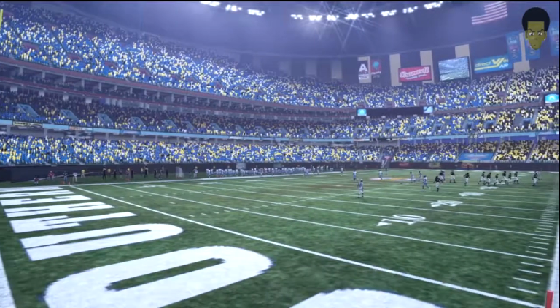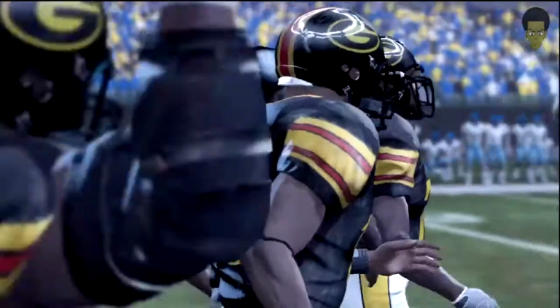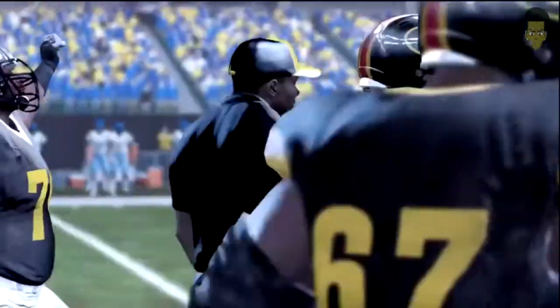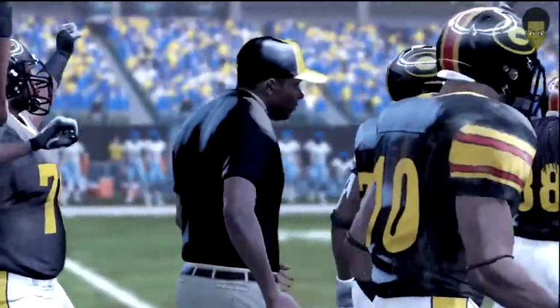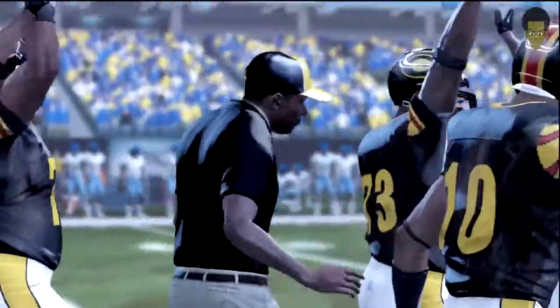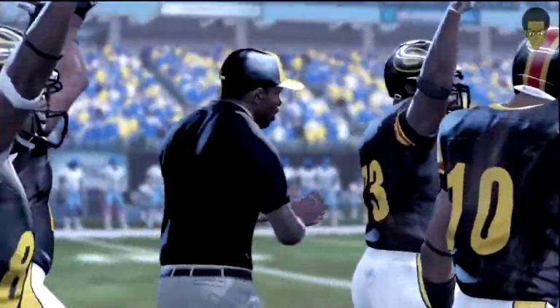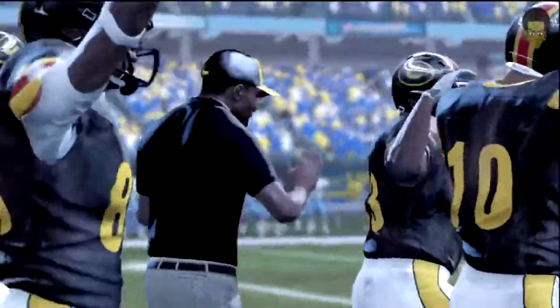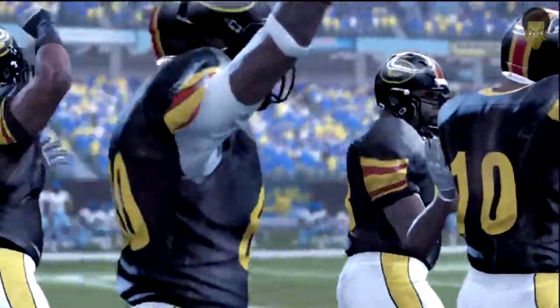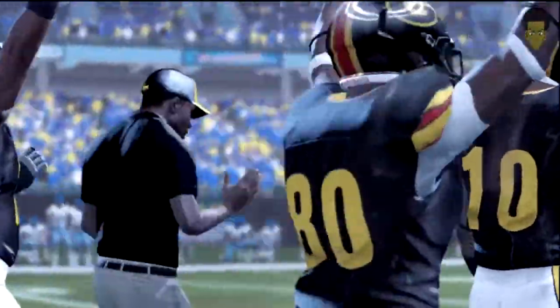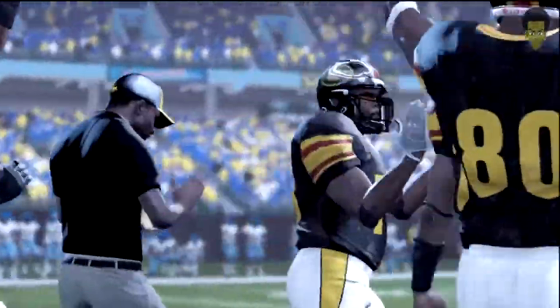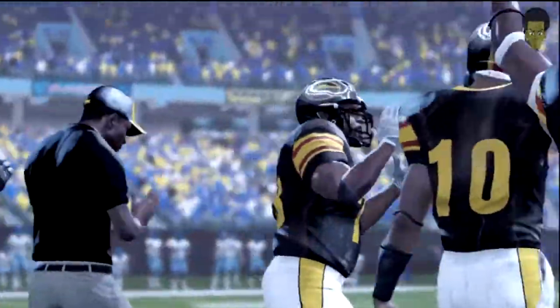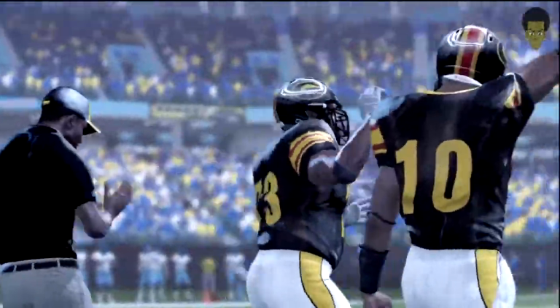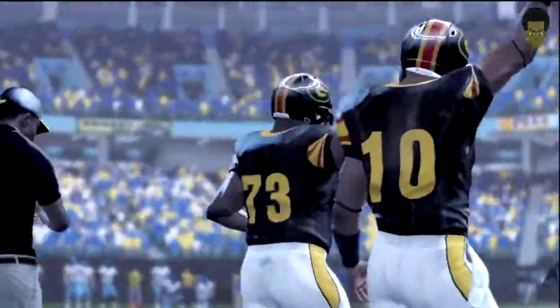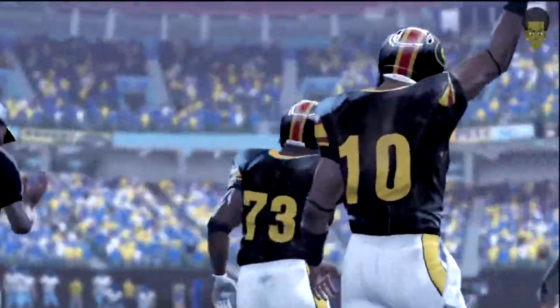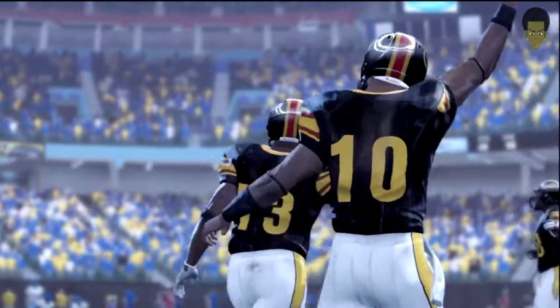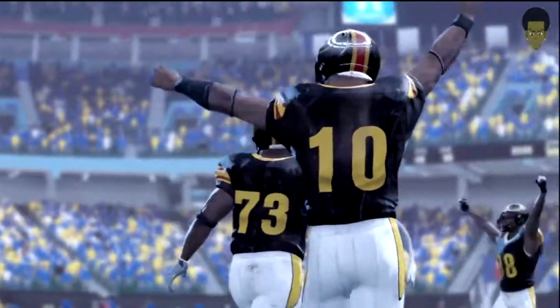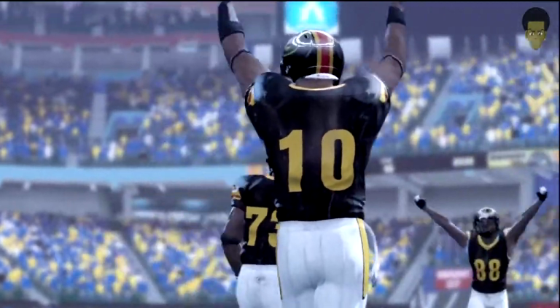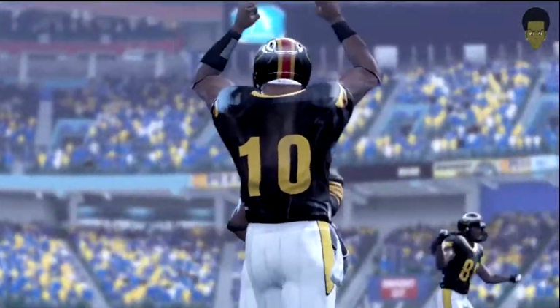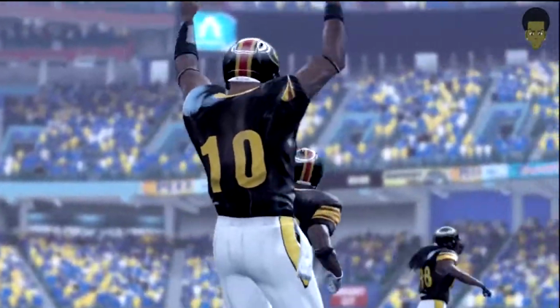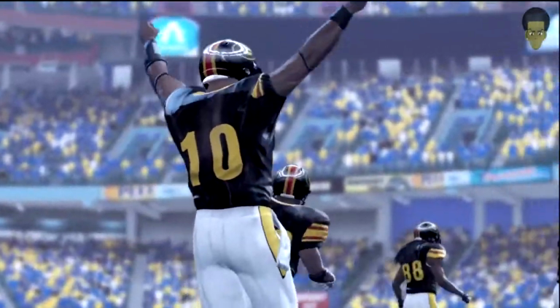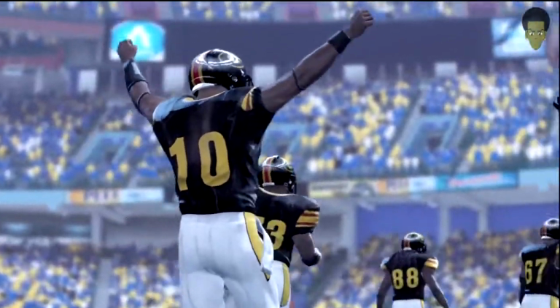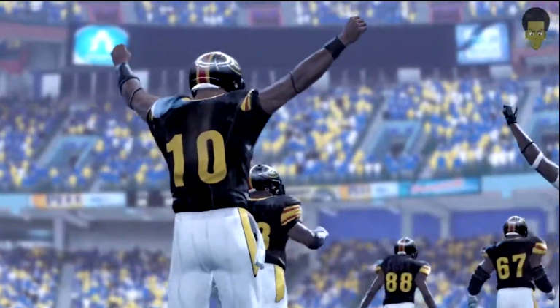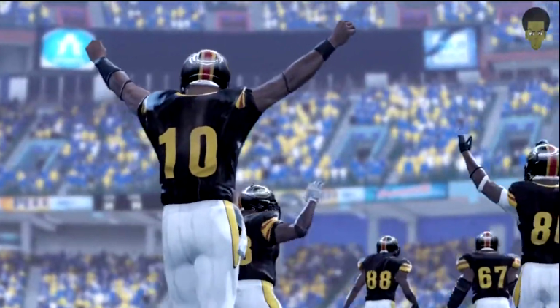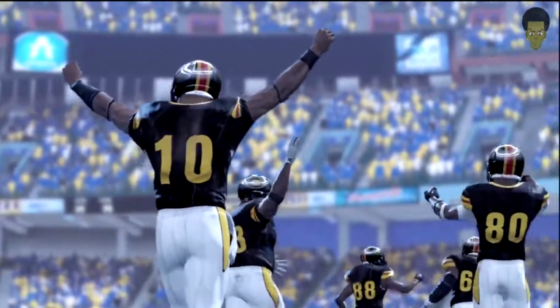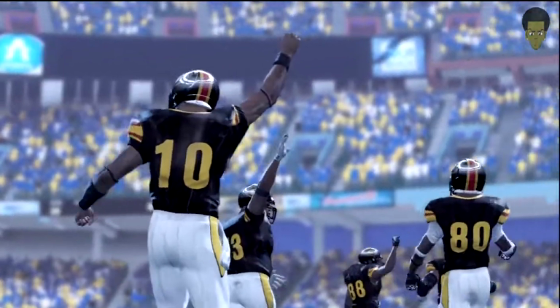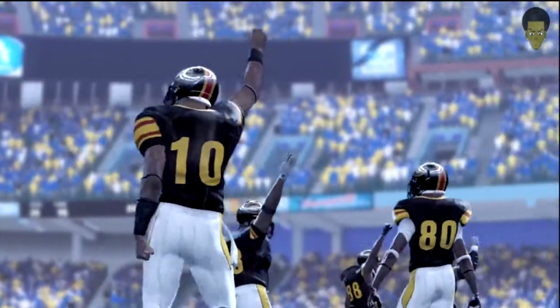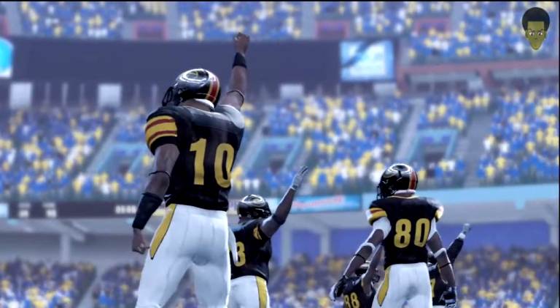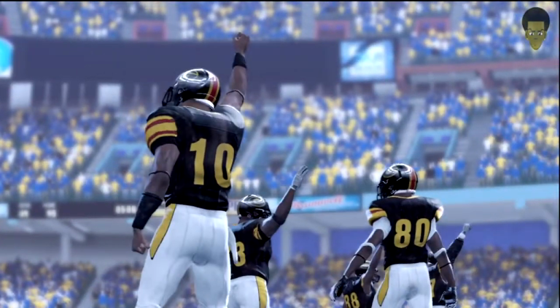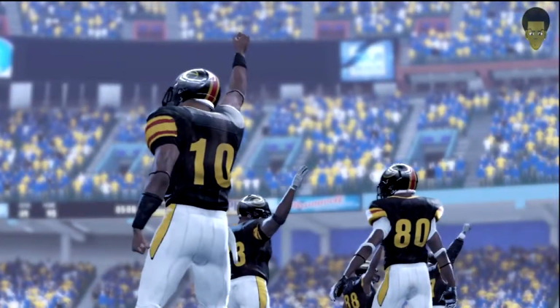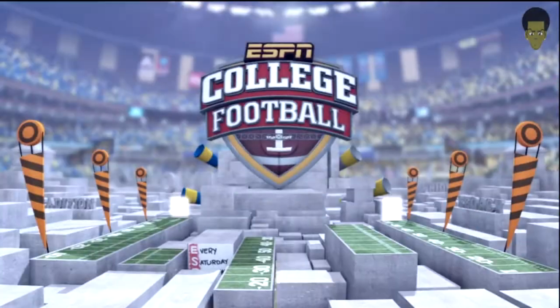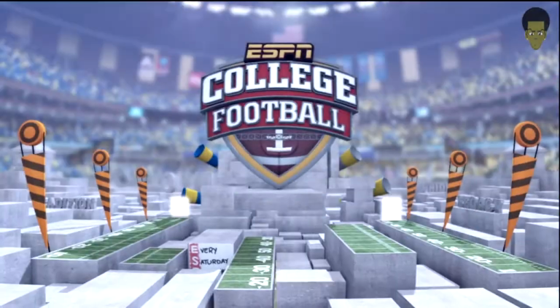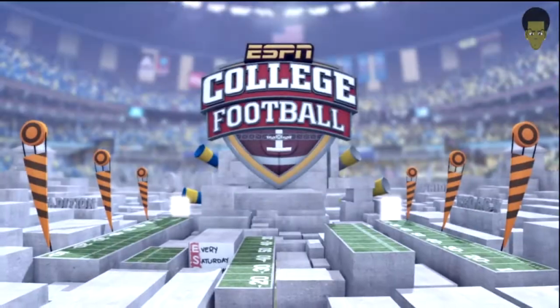And so that's going to do it. Our final score in this one: the Tigers, 45; the Jaguars, 14.